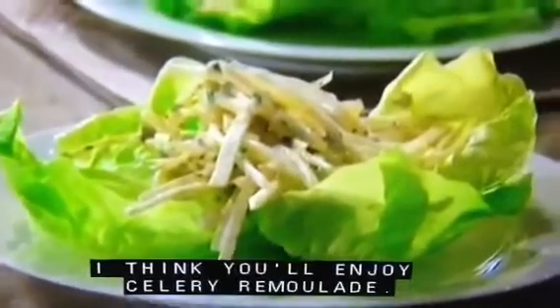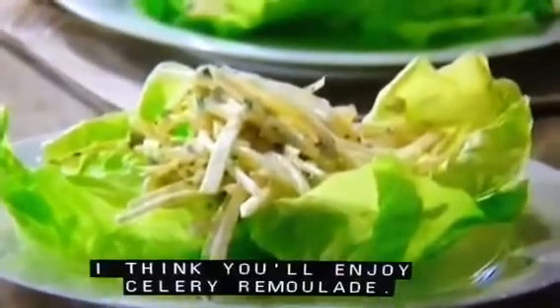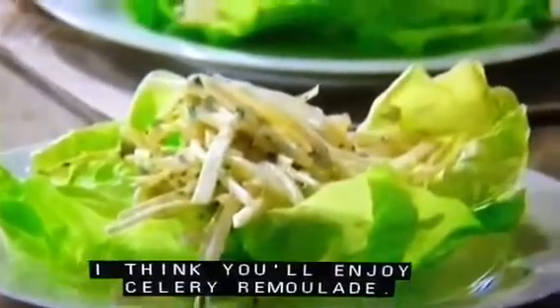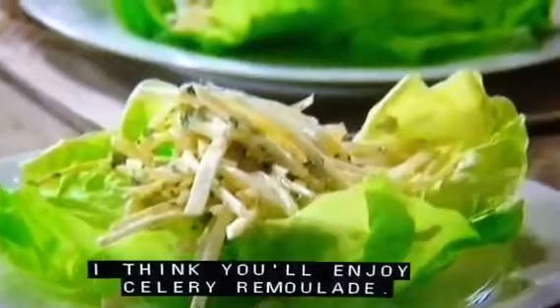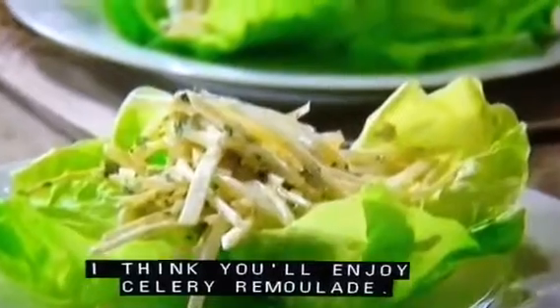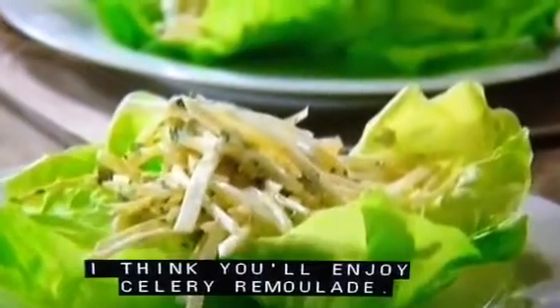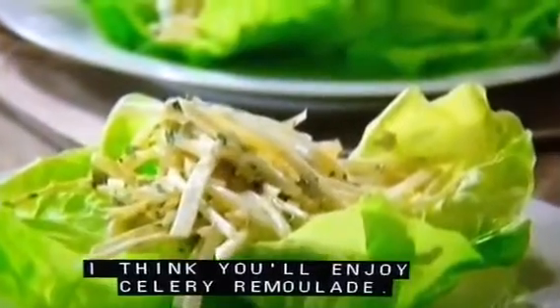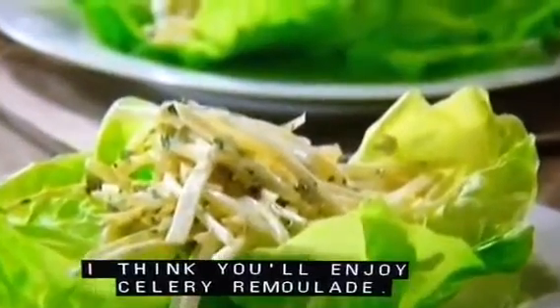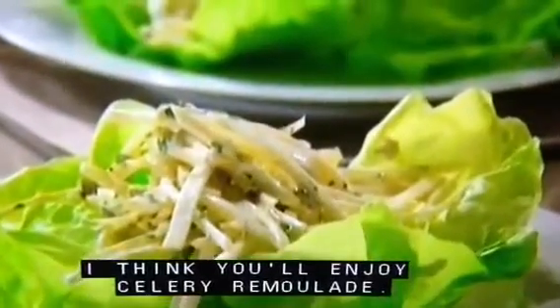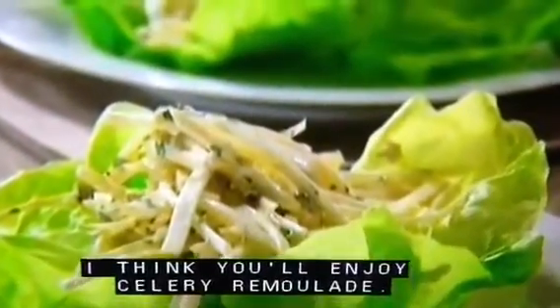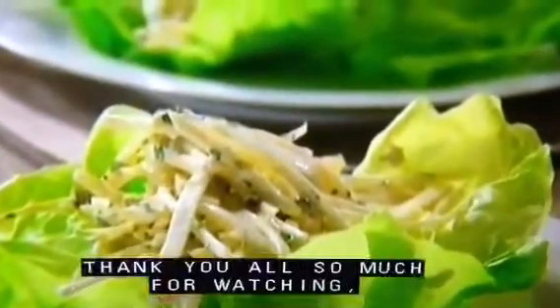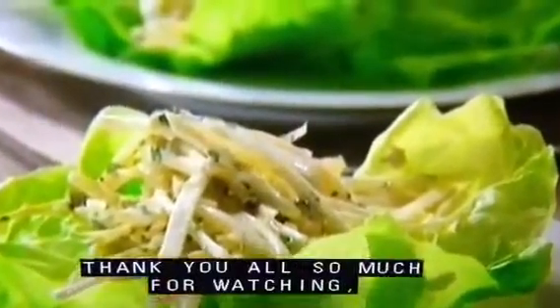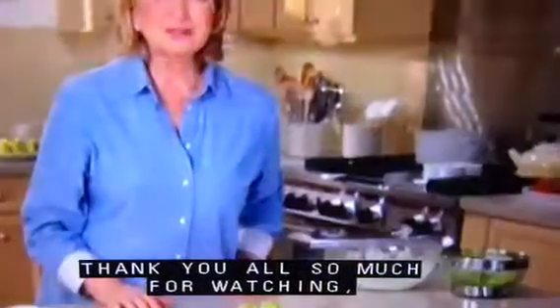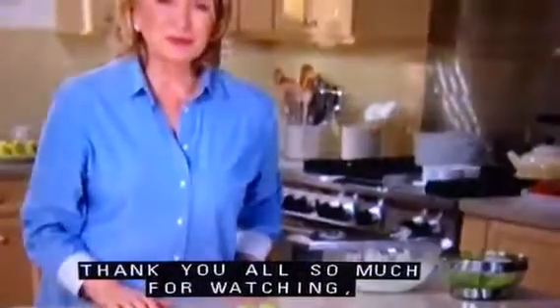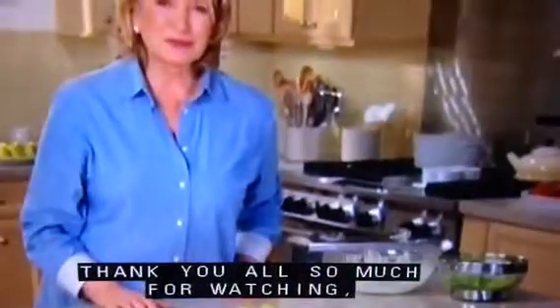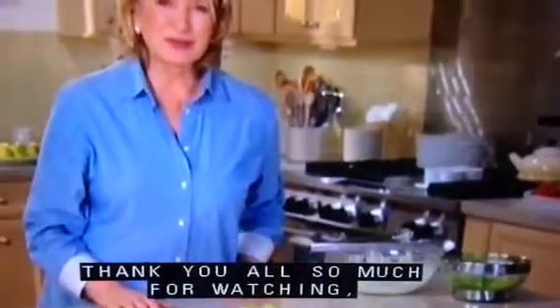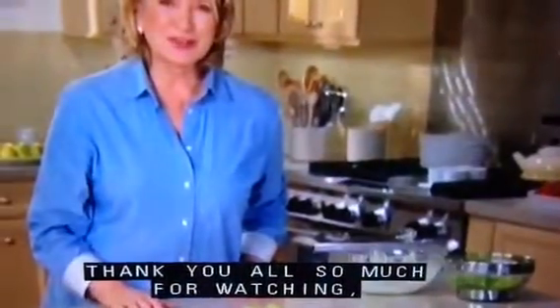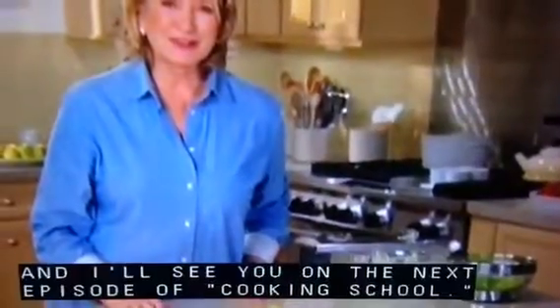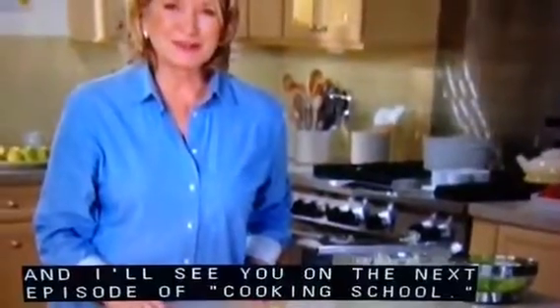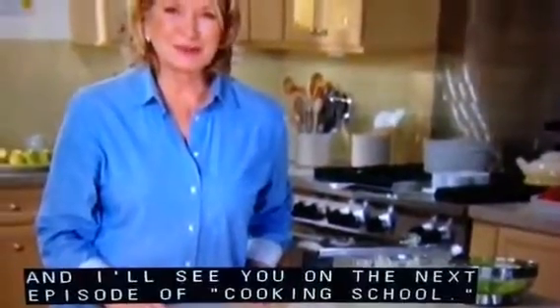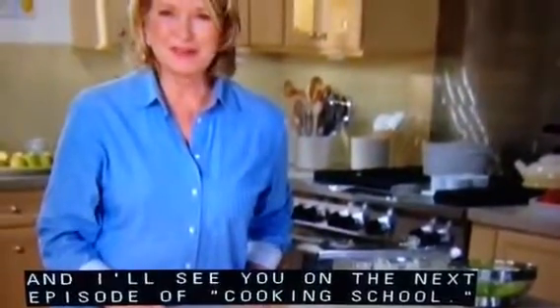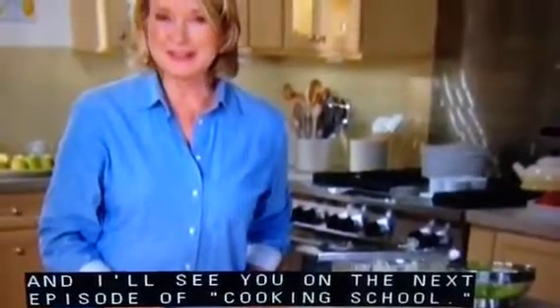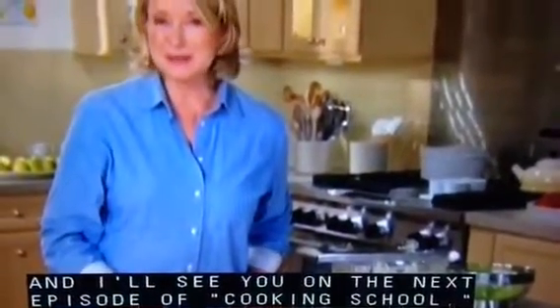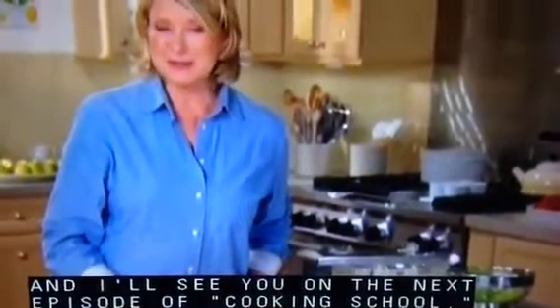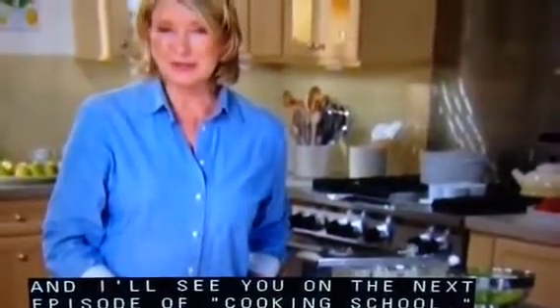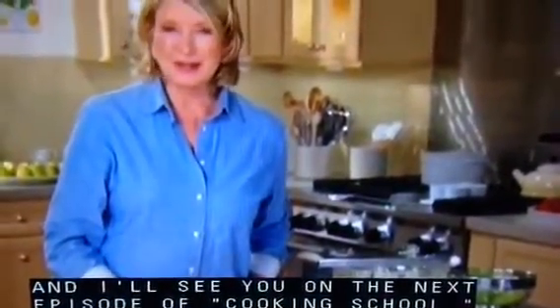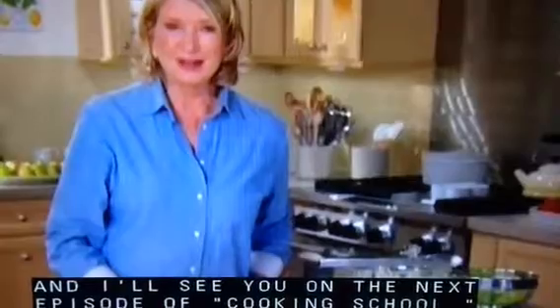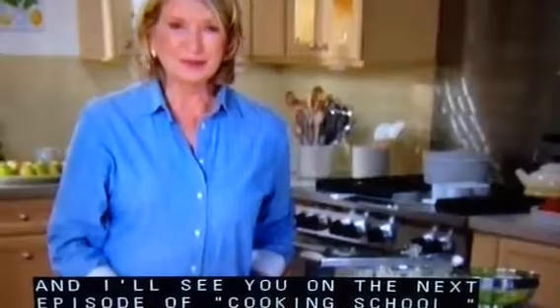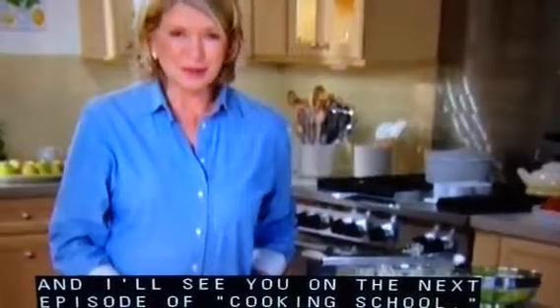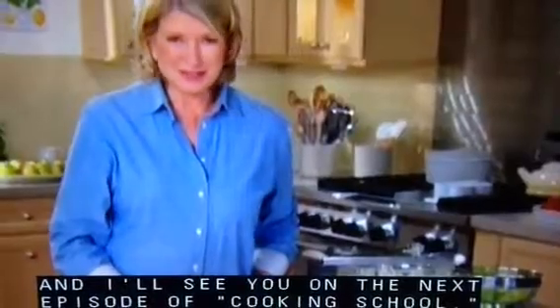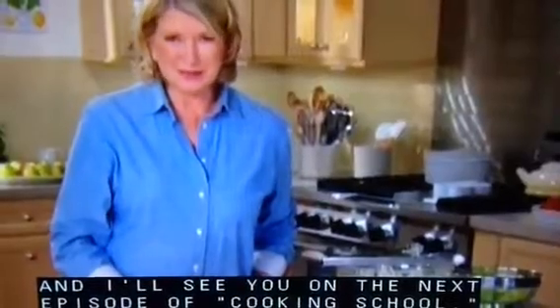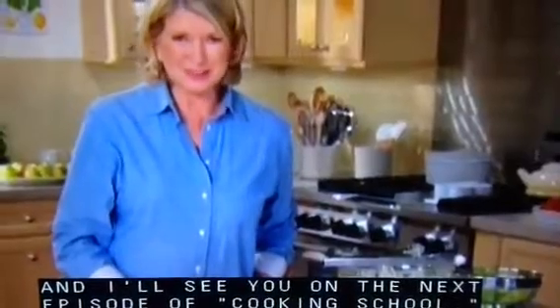I think you'll enjoy celery remoulade. Thank you all so much for watching, and I'll see you on the next episode of Cooking School.